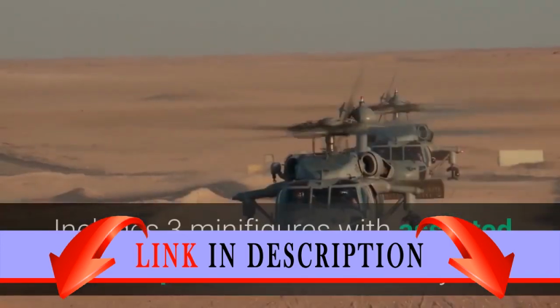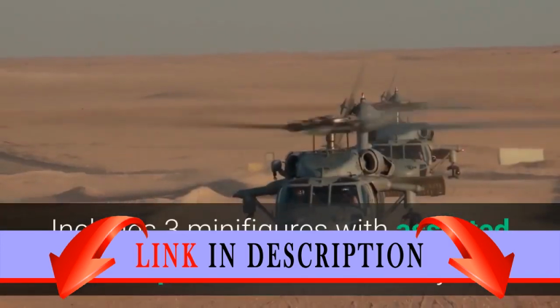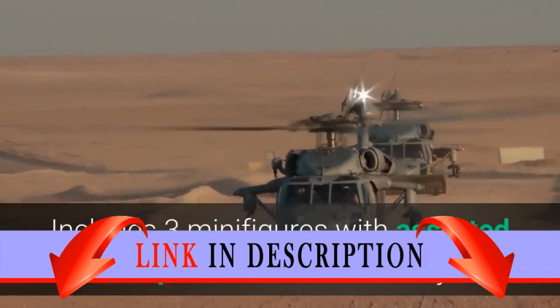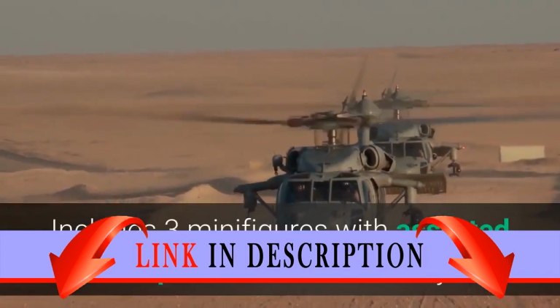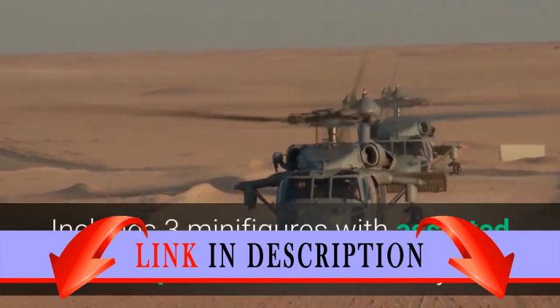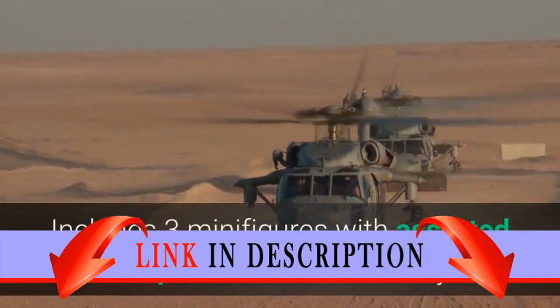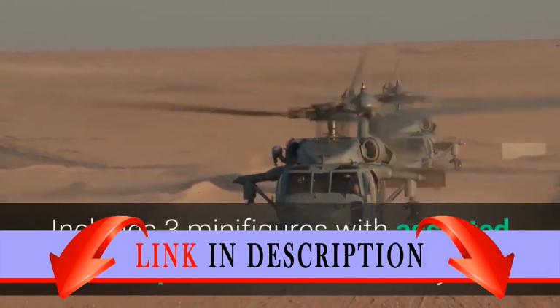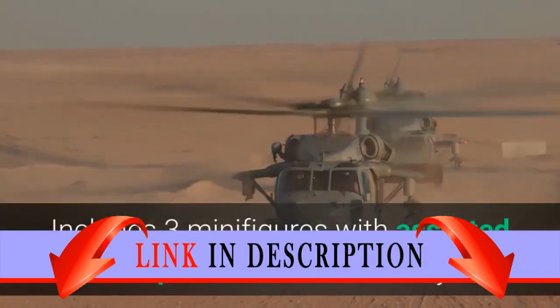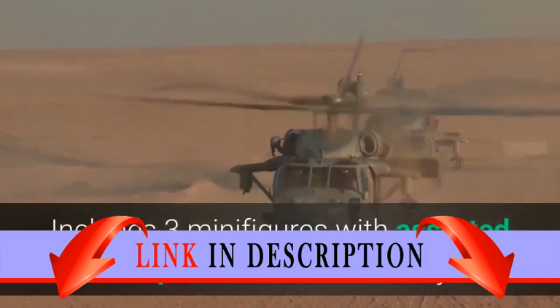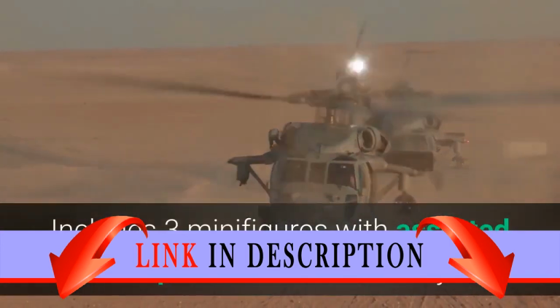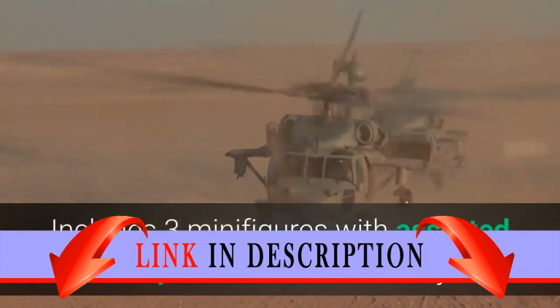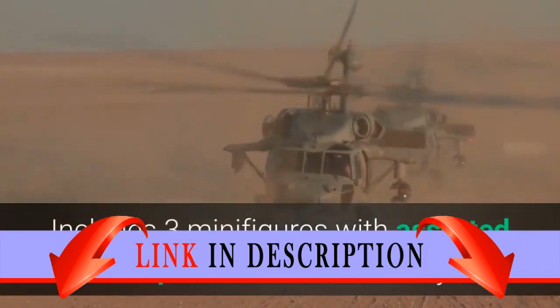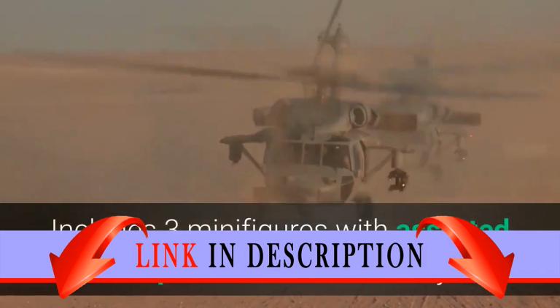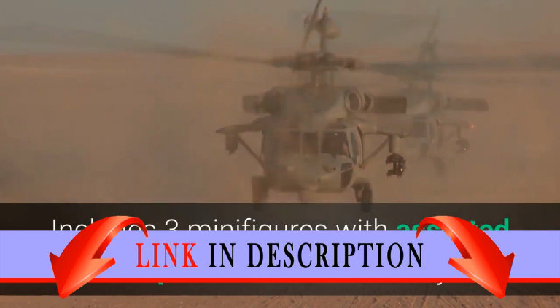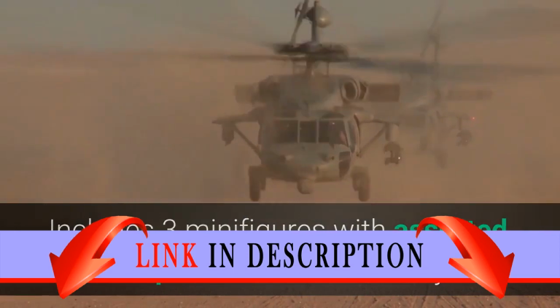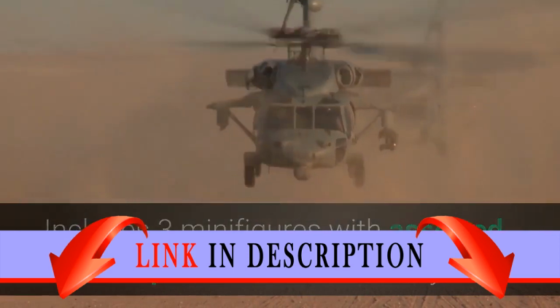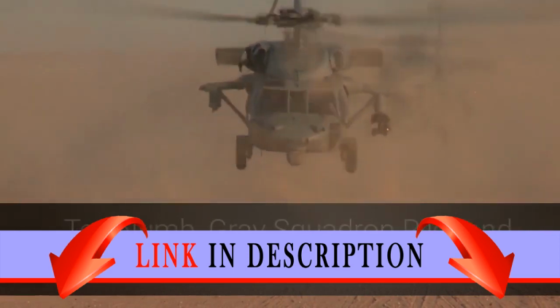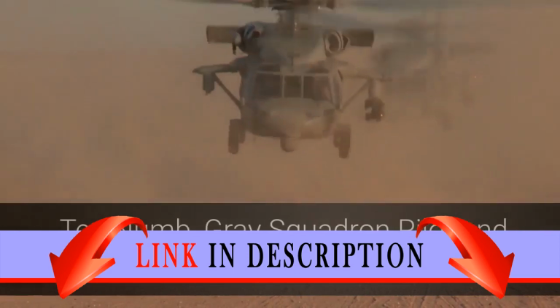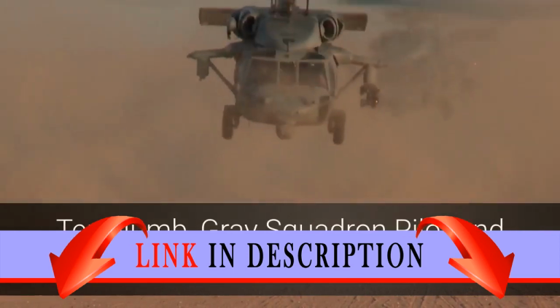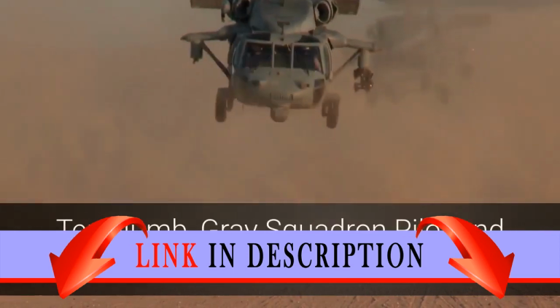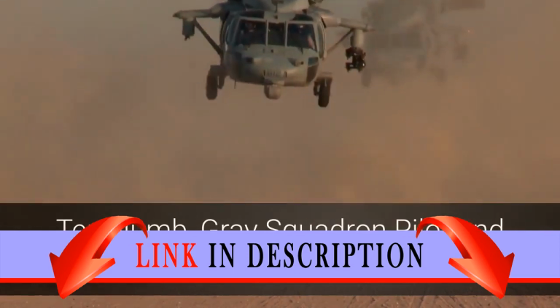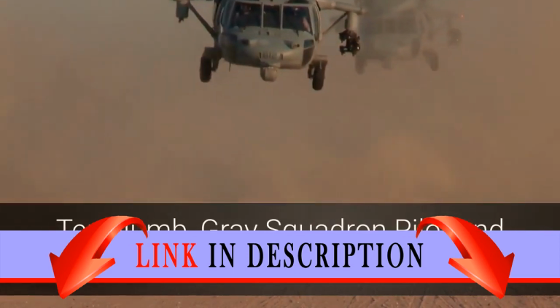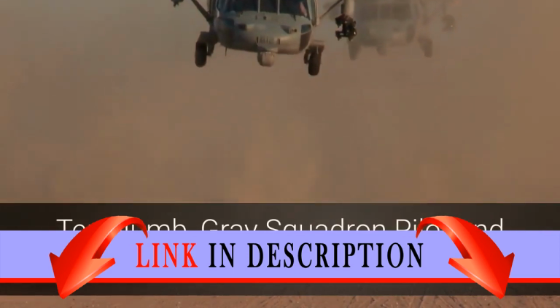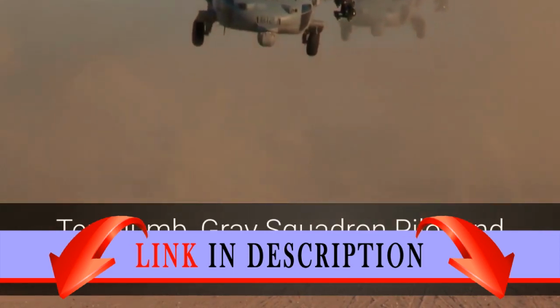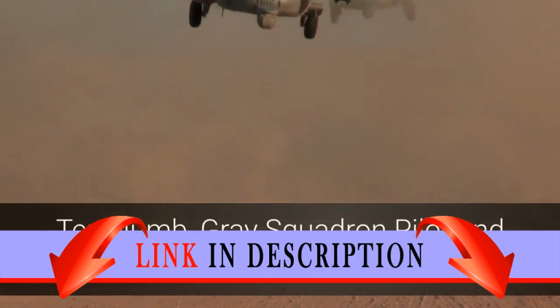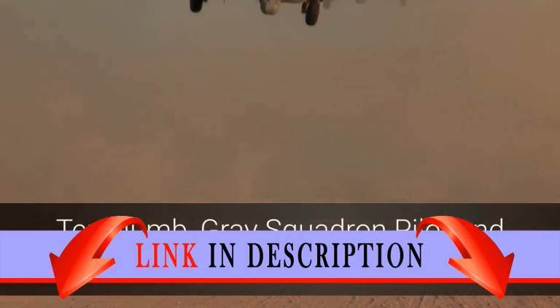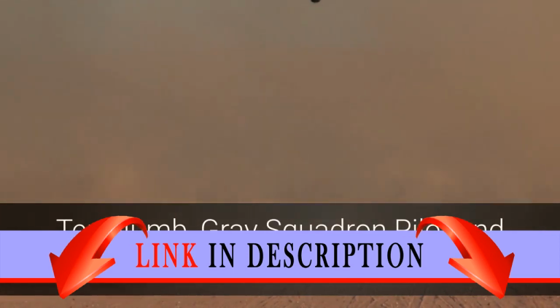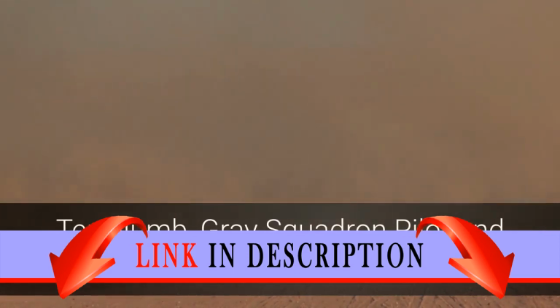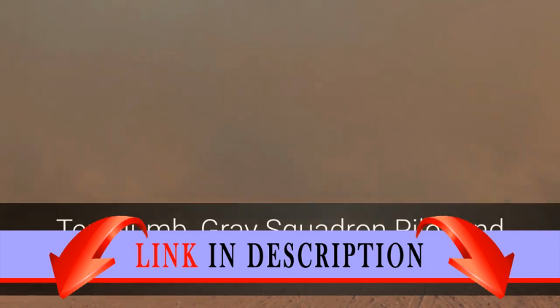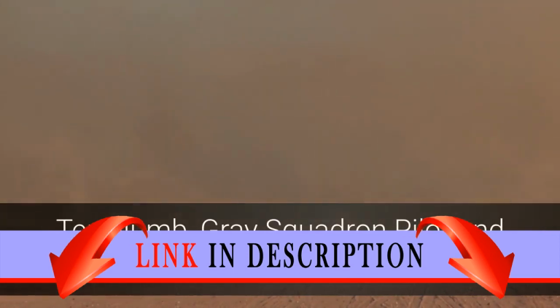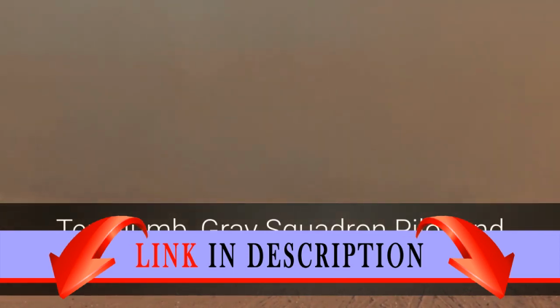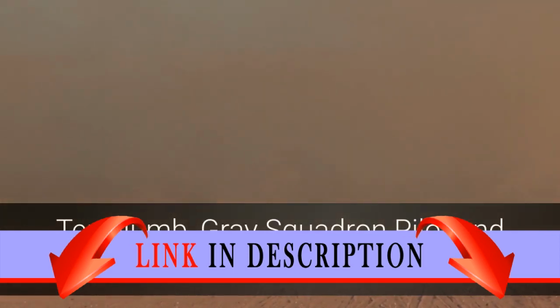Includes 3 minifigures with assorted weapons and an accessory: Ten-Num, Grey Squadron Pilot, and General Irene Kraken.